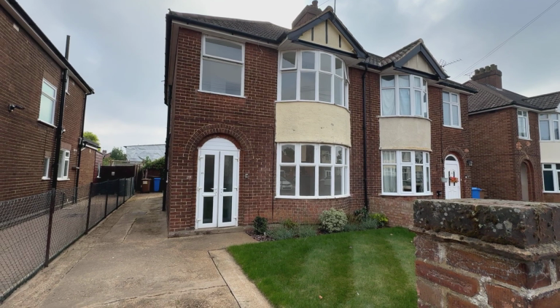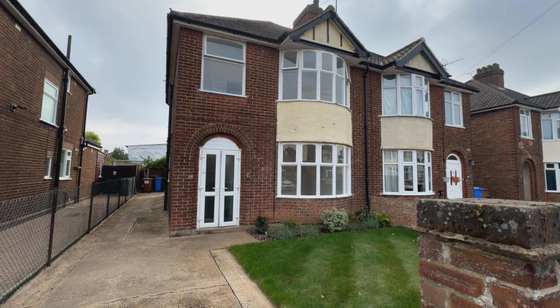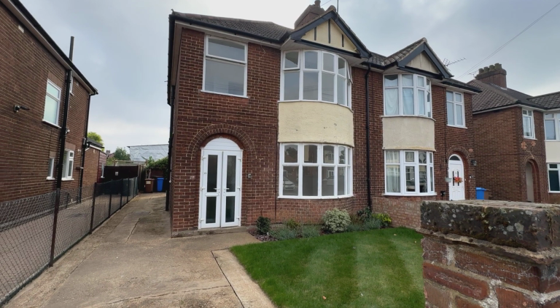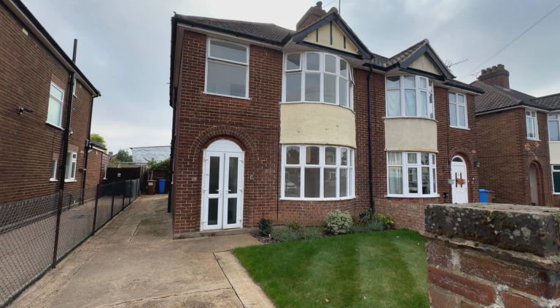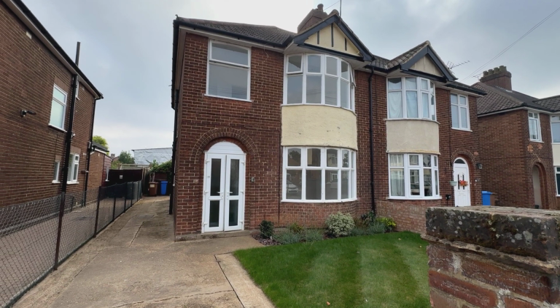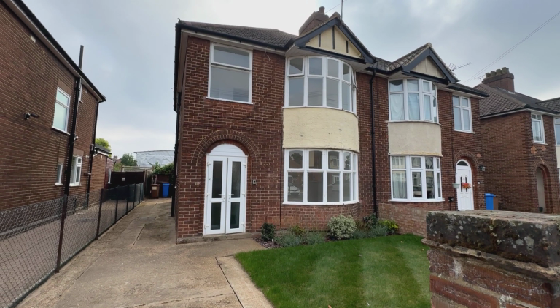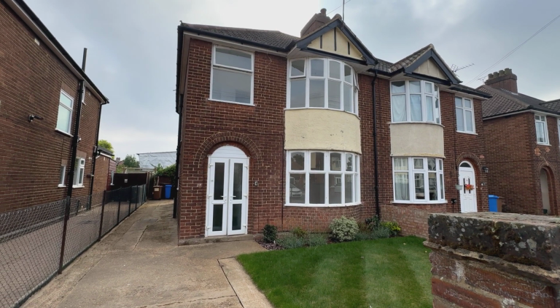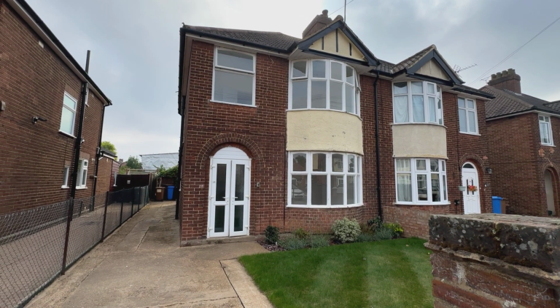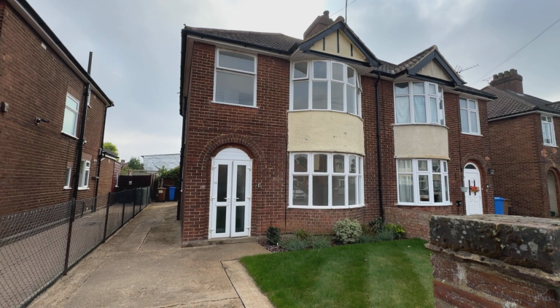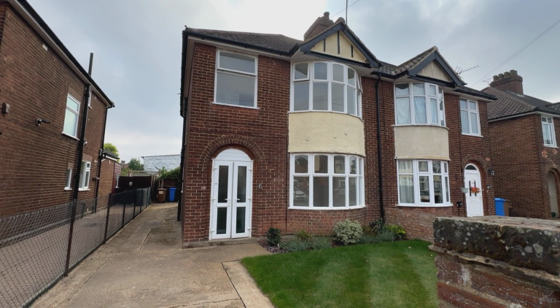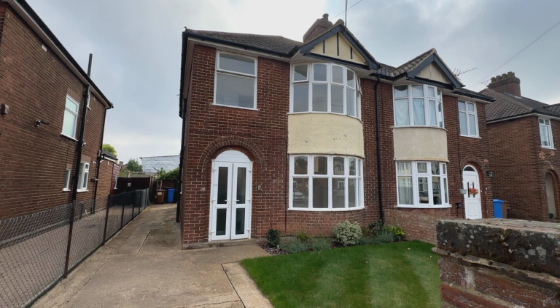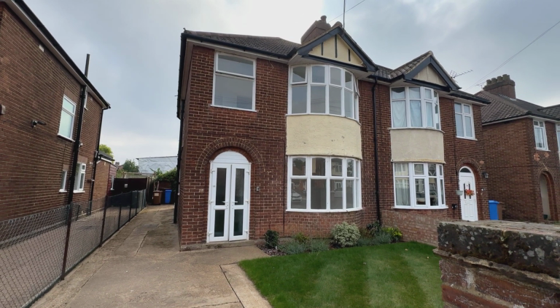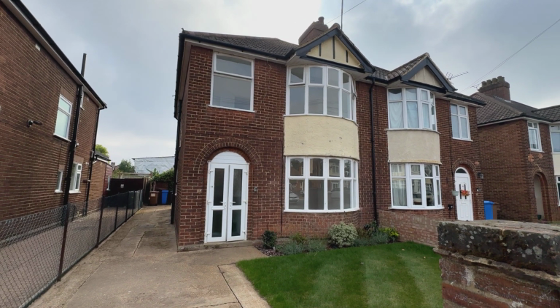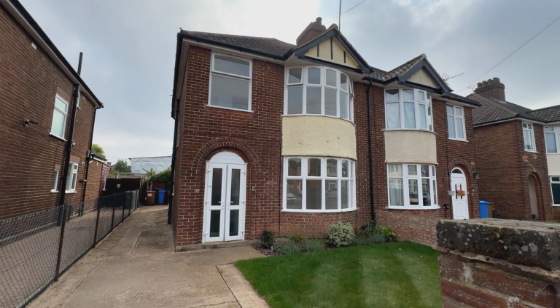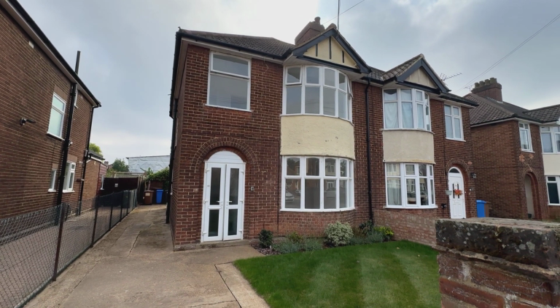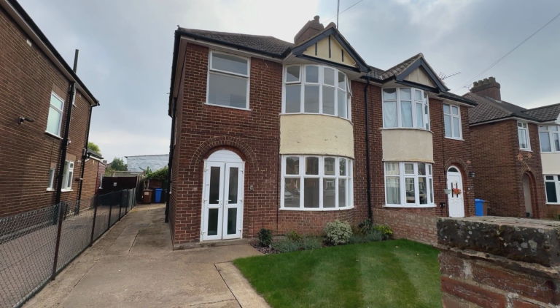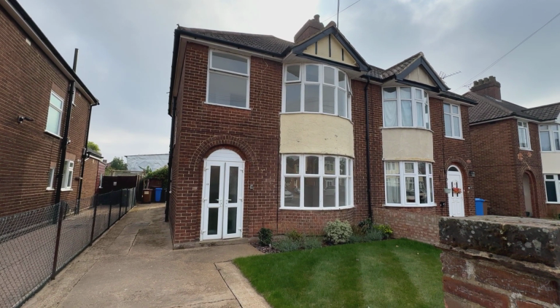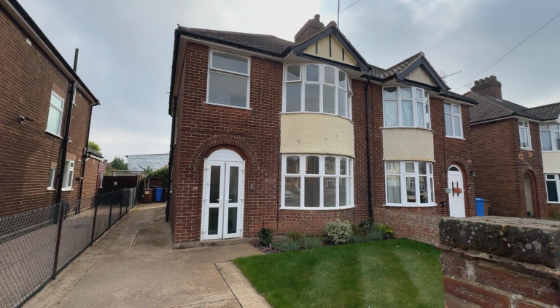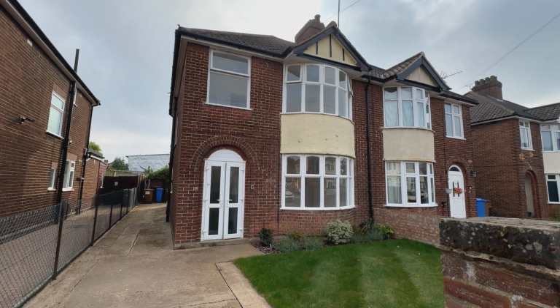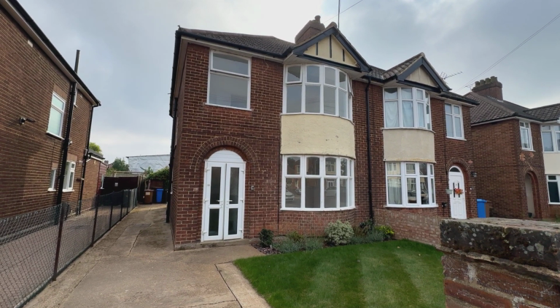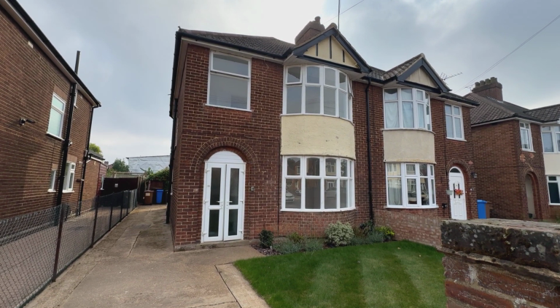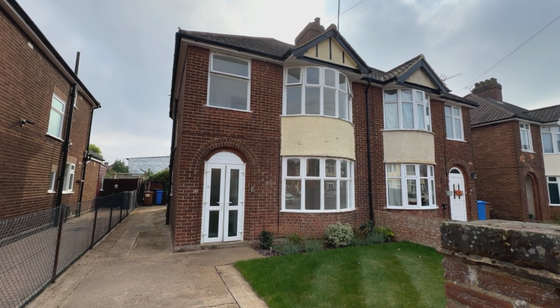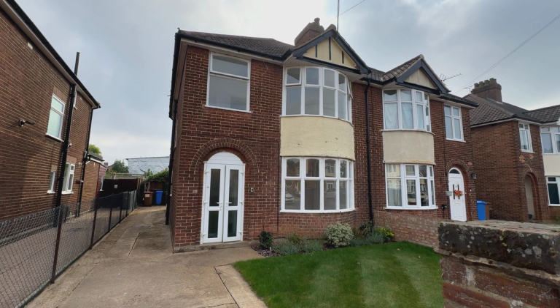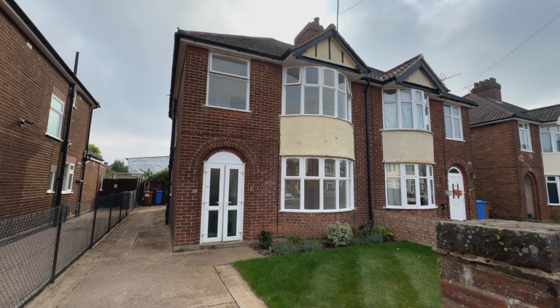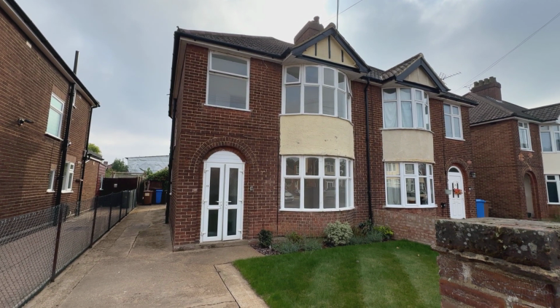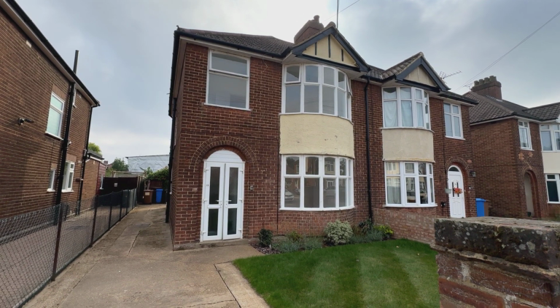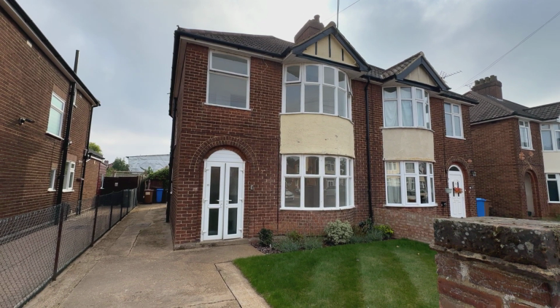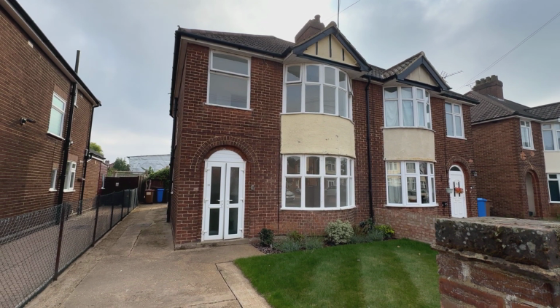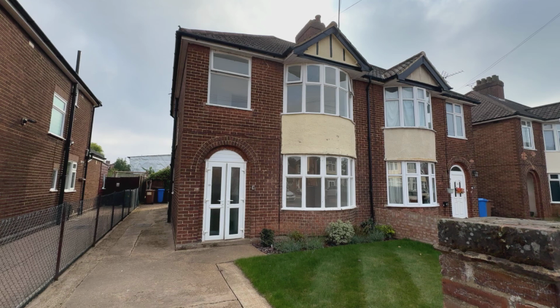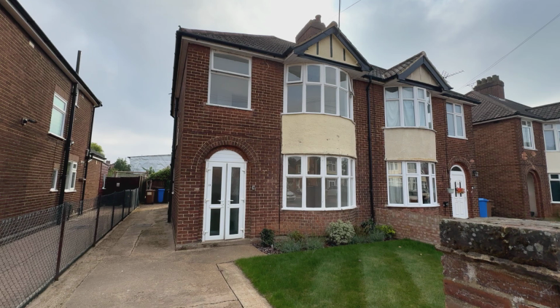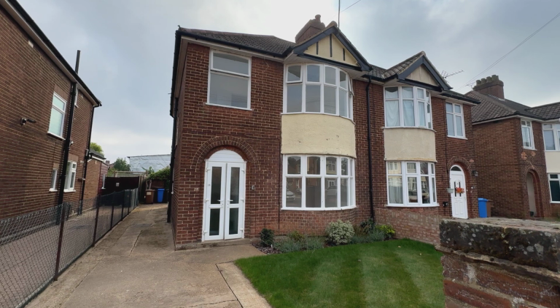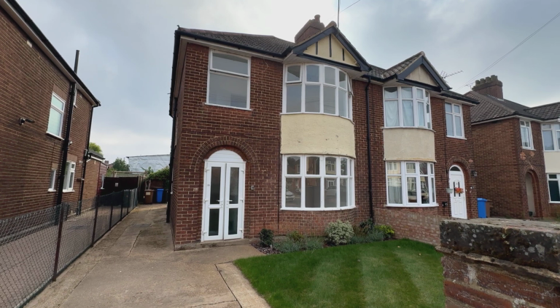Welcome to the fly-through of 15 Wroxham Road, Ipswich.